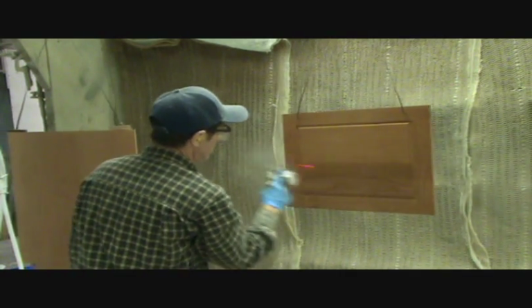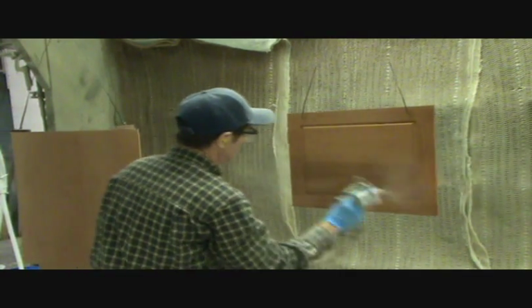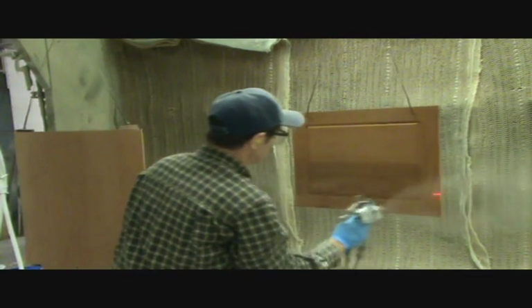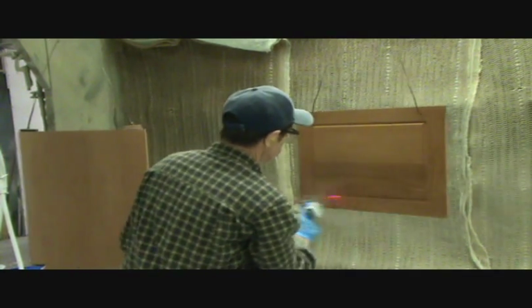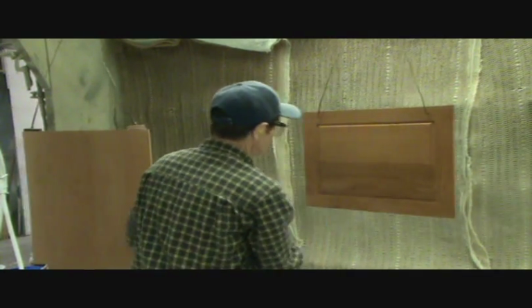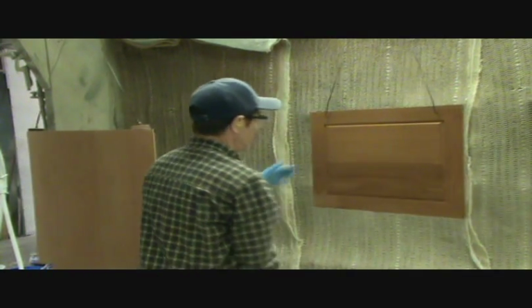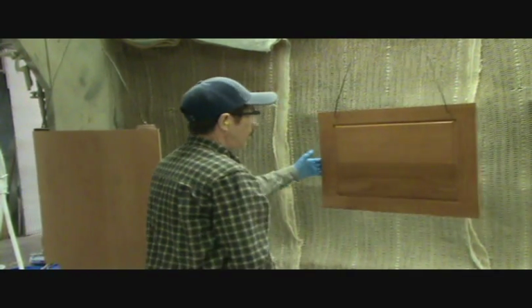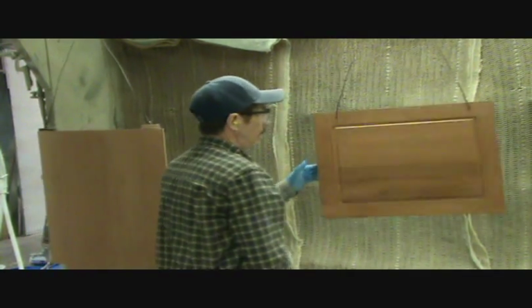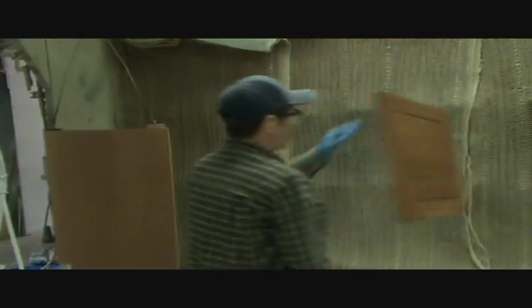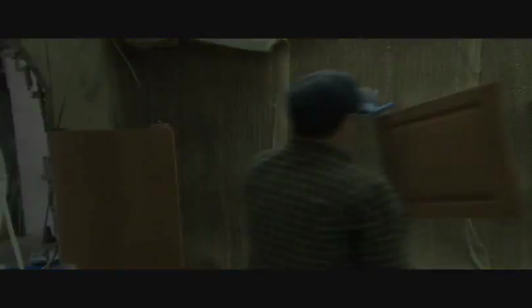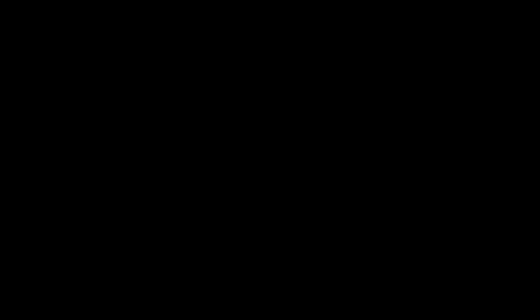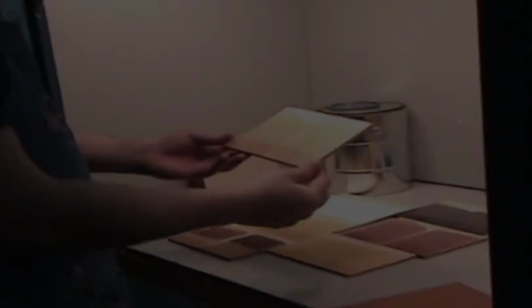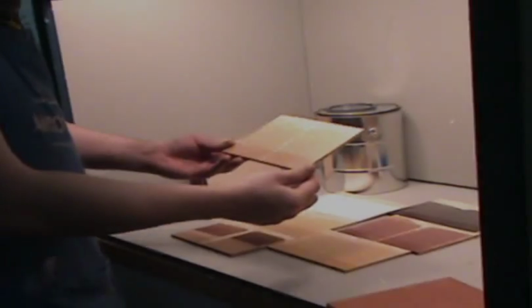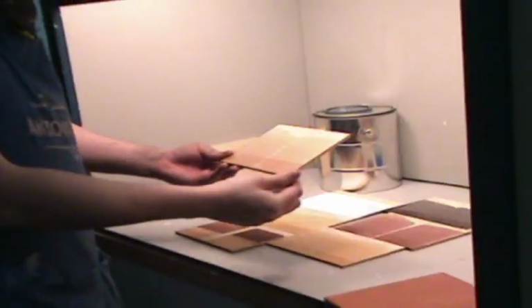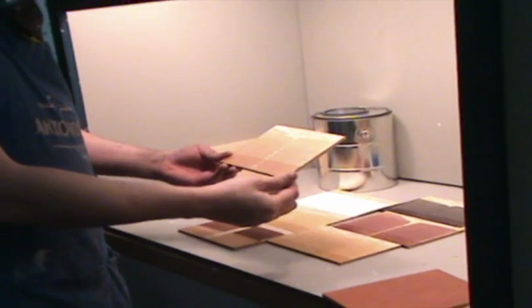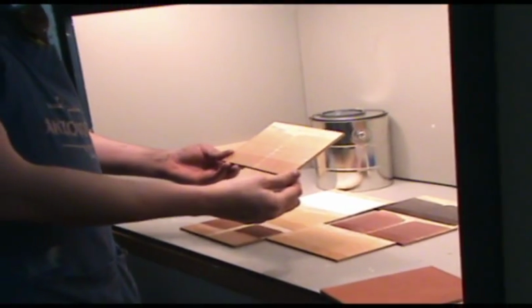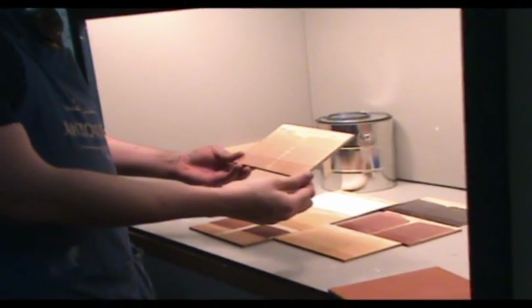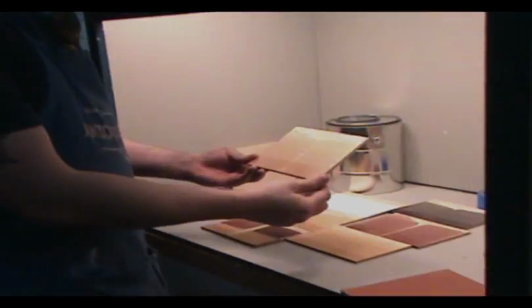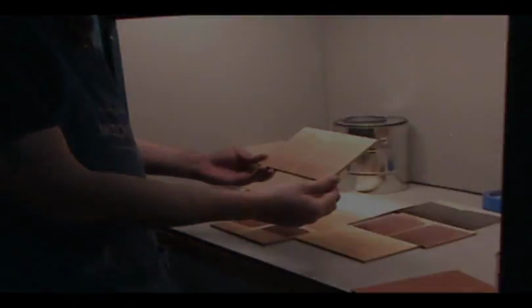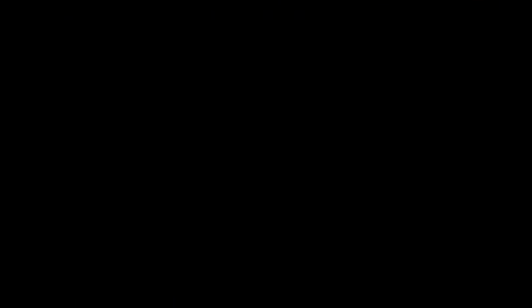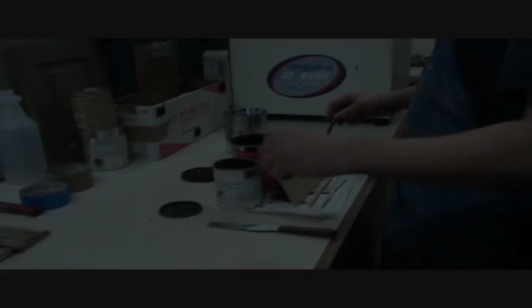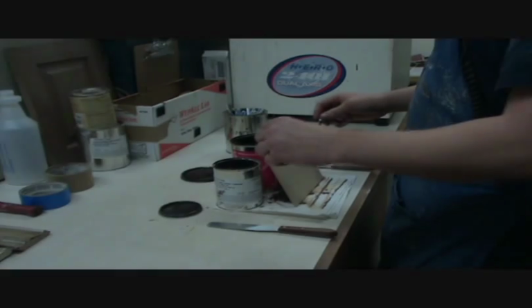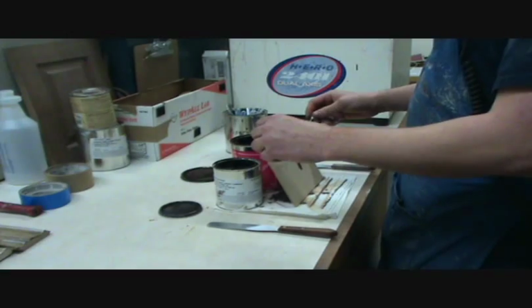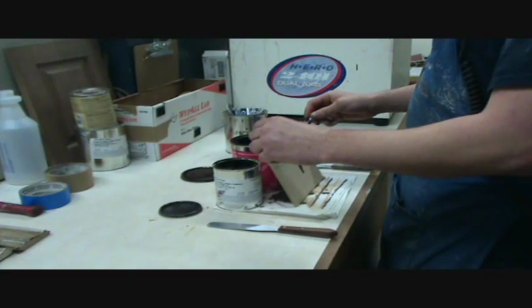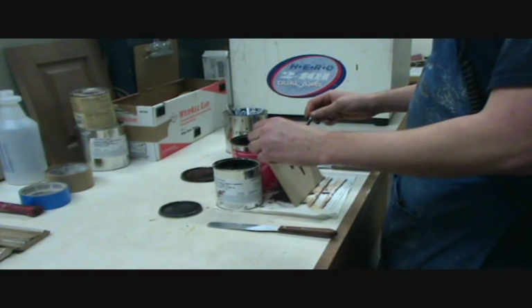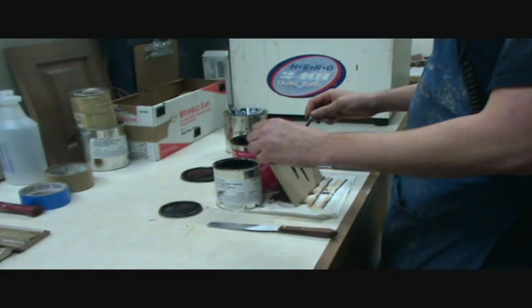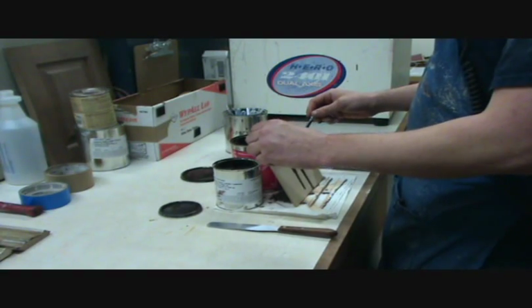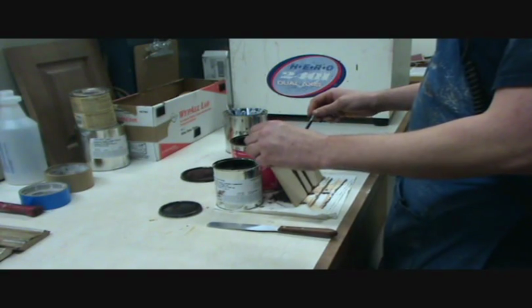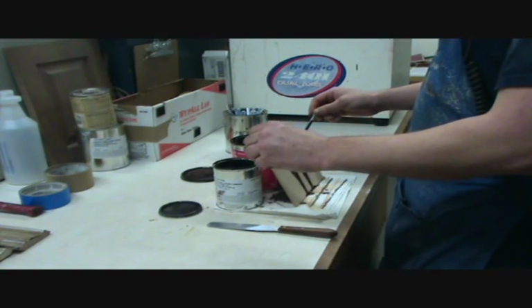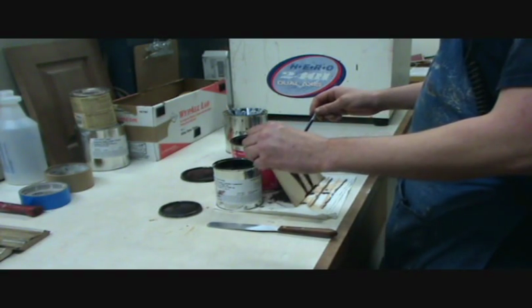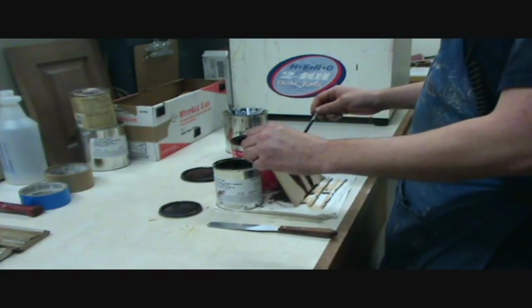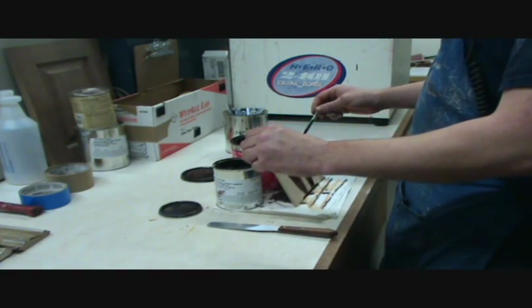All this flexibility with a finish that stands up to the rigors of daily use throughout the lifetime of your cabinetry.